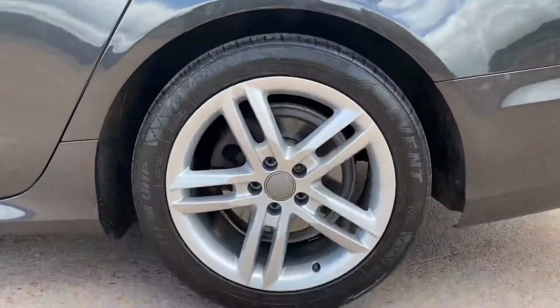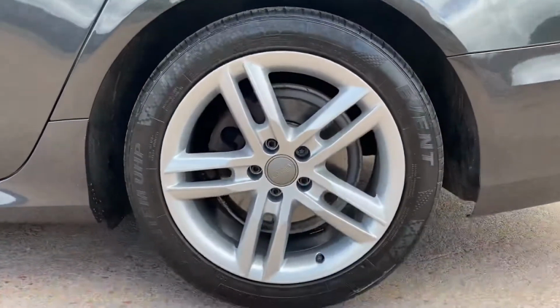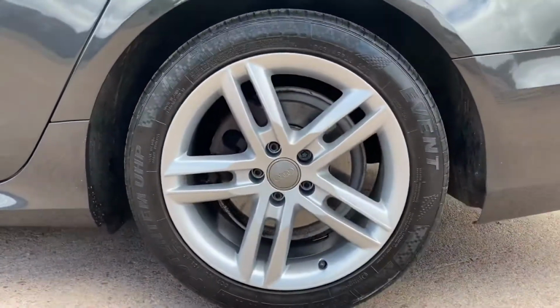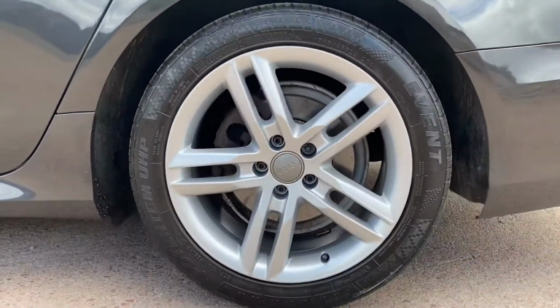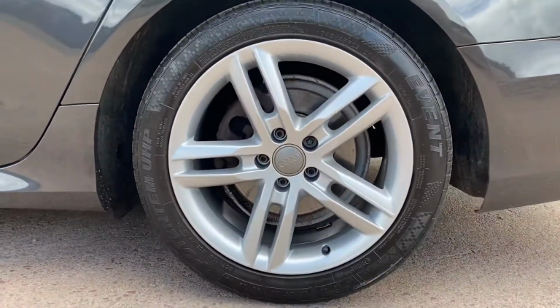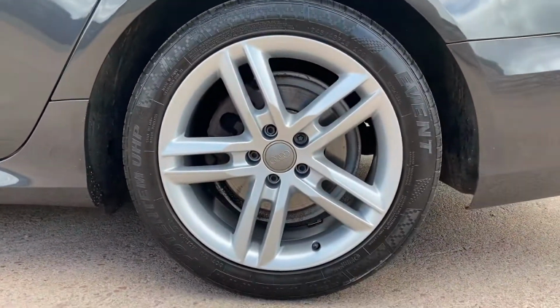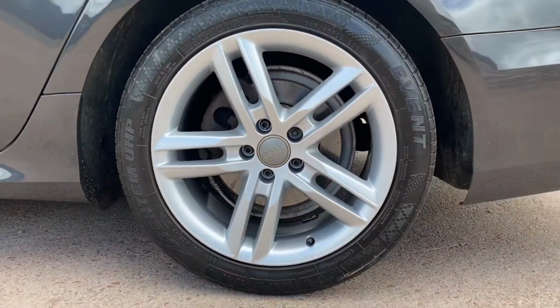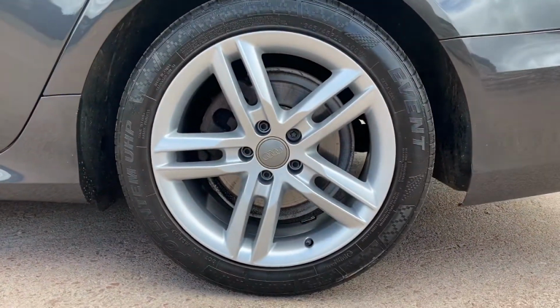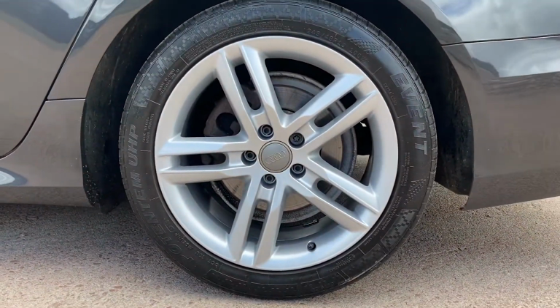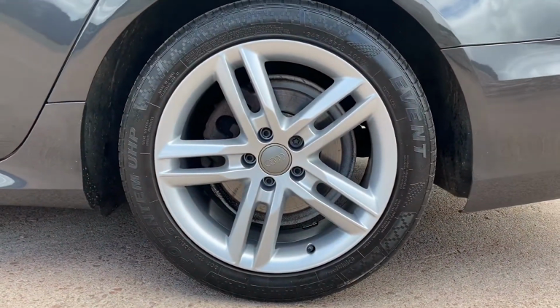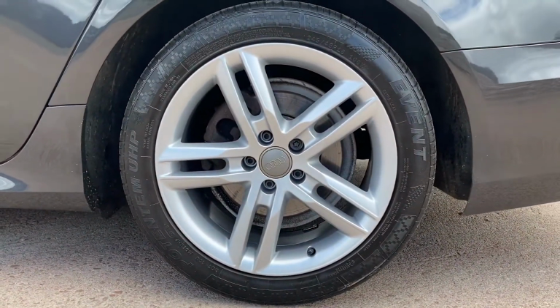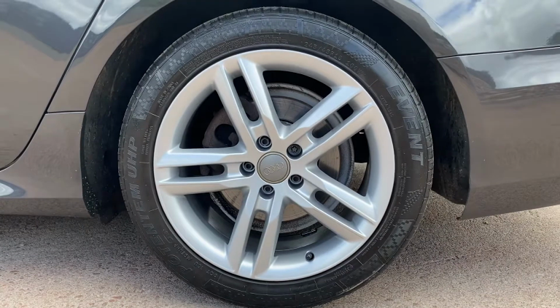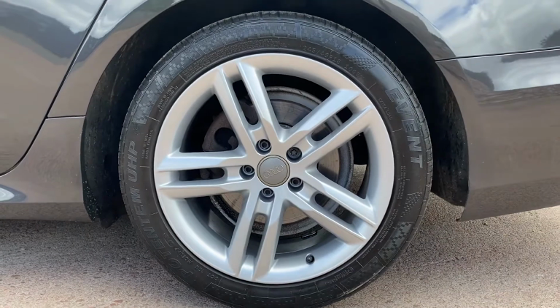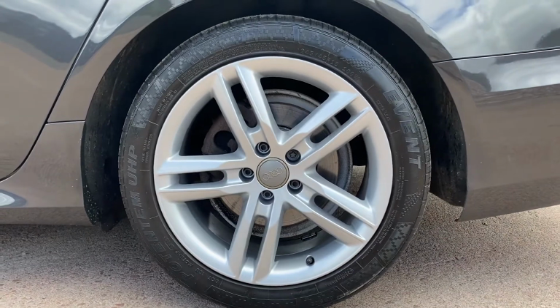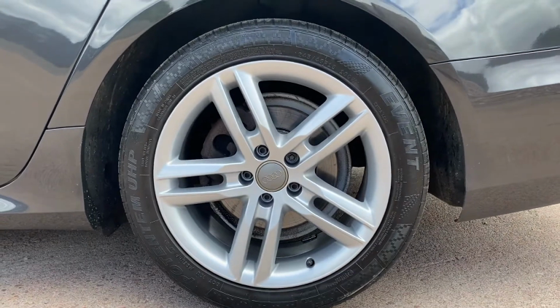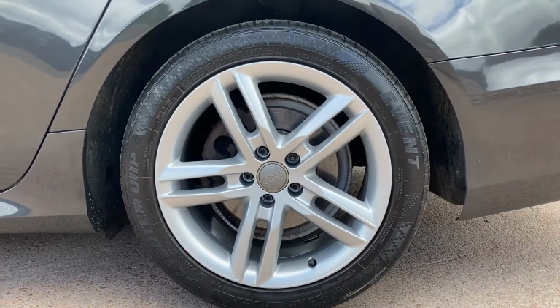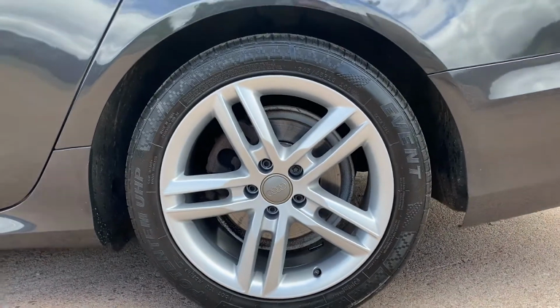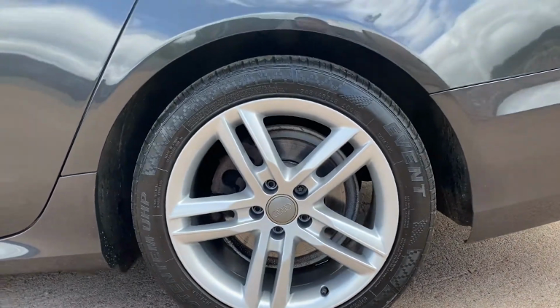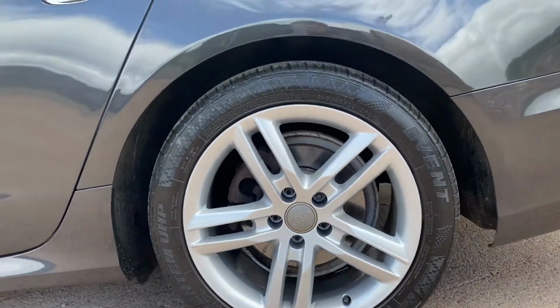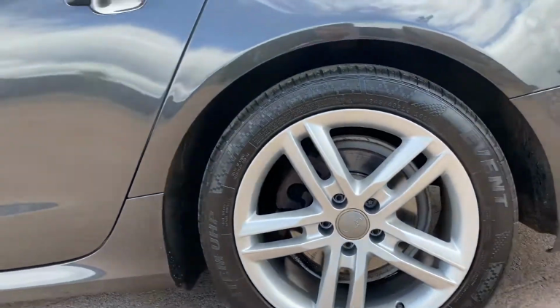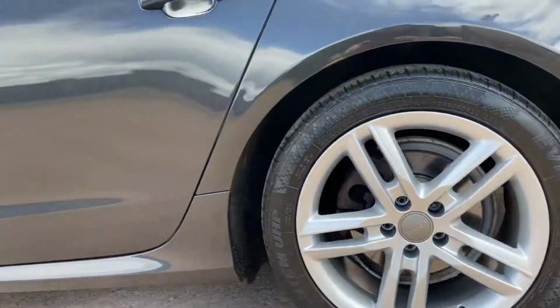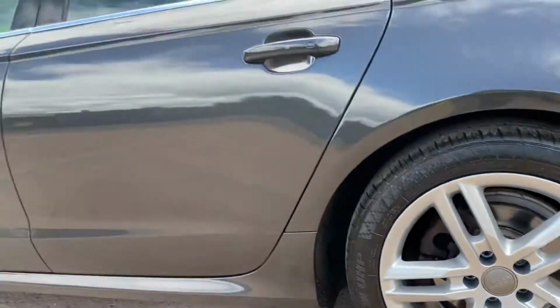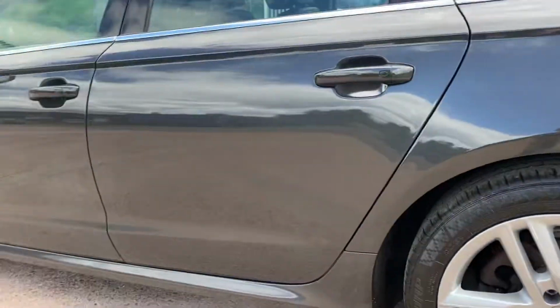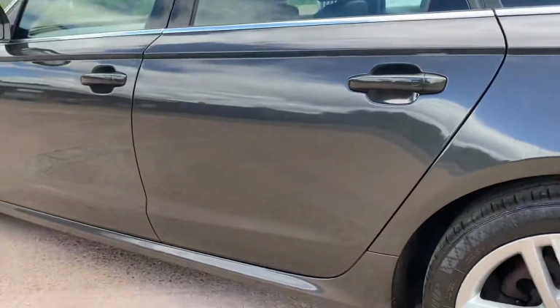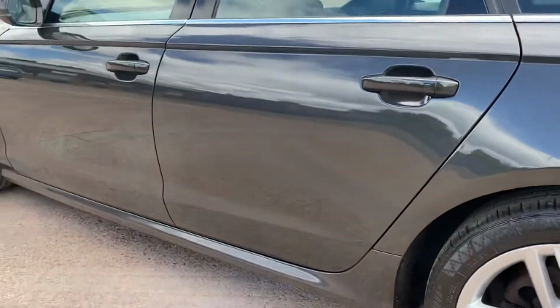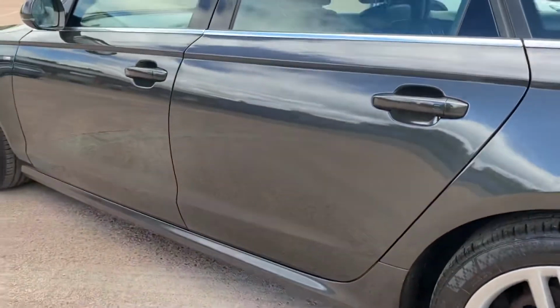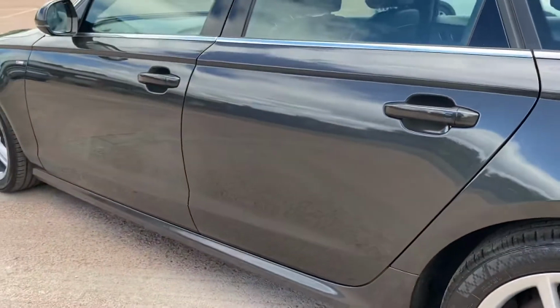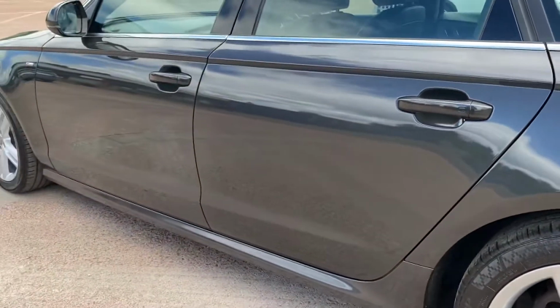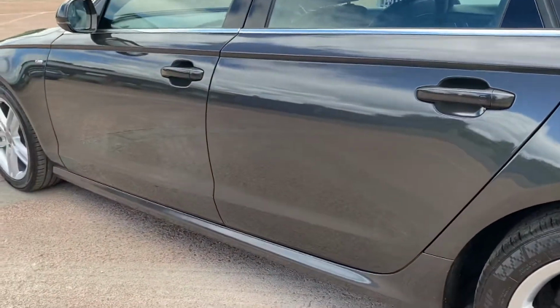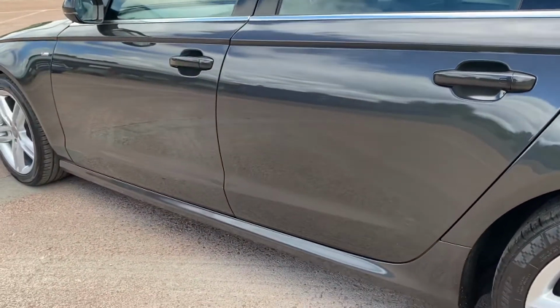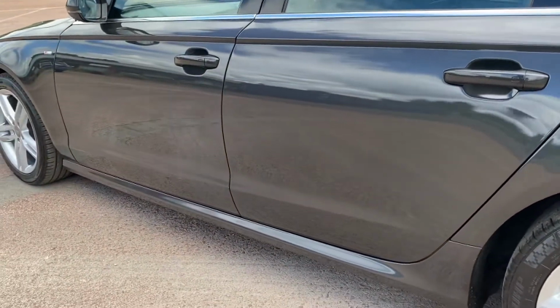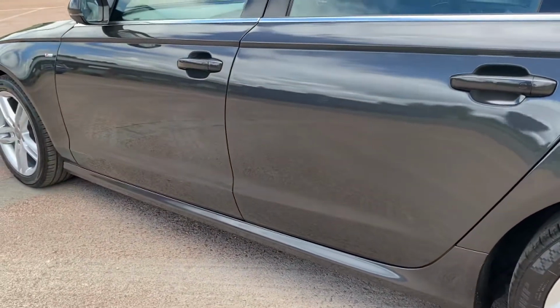You'll see it has all the usual S-line specification. It has the twin five-spoke 18-inch alloy wheels that are in fantastic condition, as you can see, and the oolong grey paintwork is a beautiful shade of dark grey.